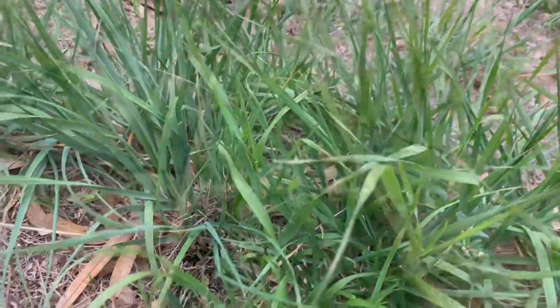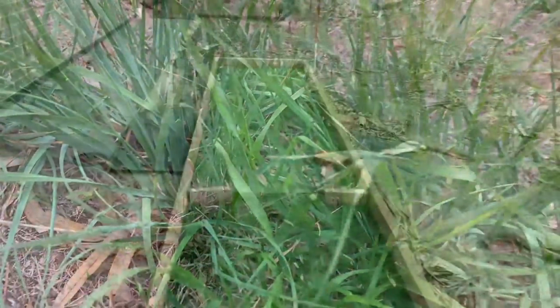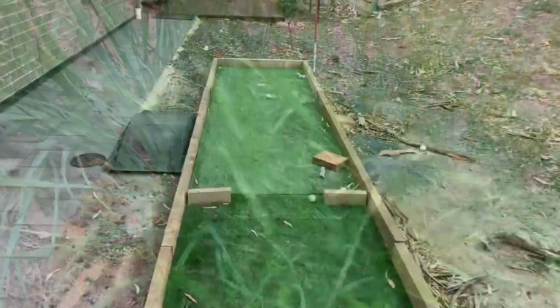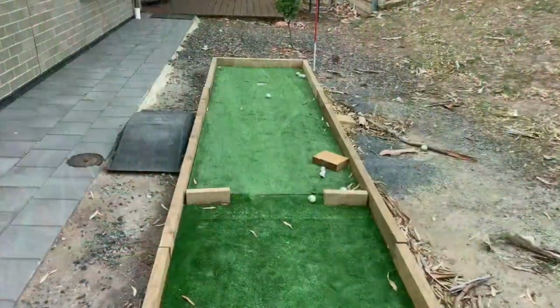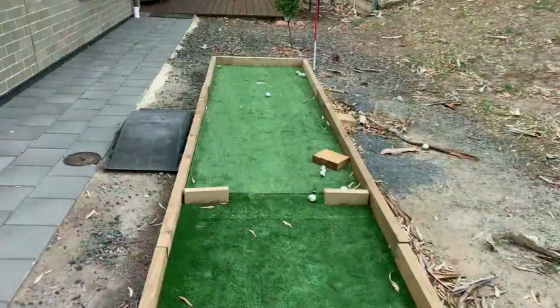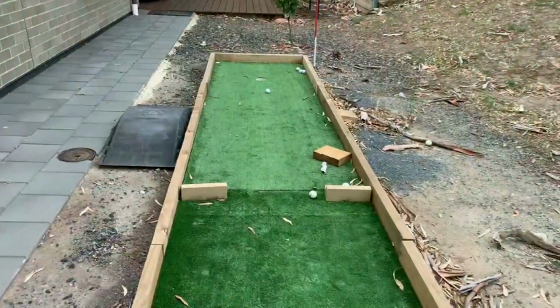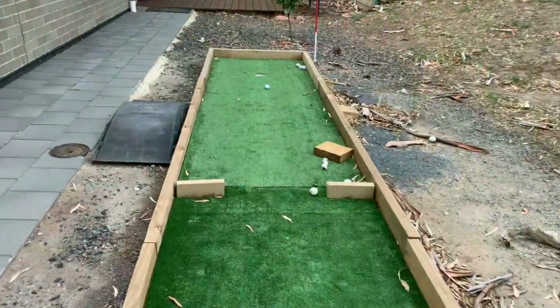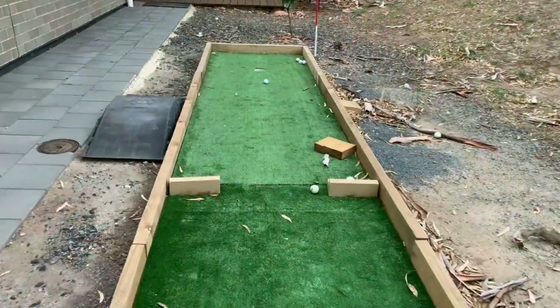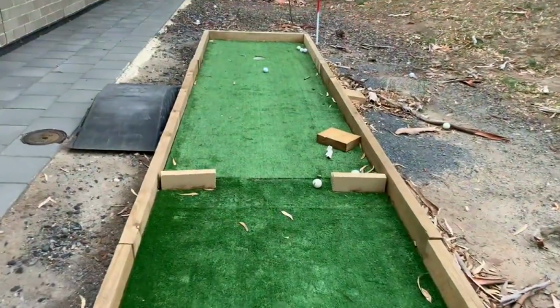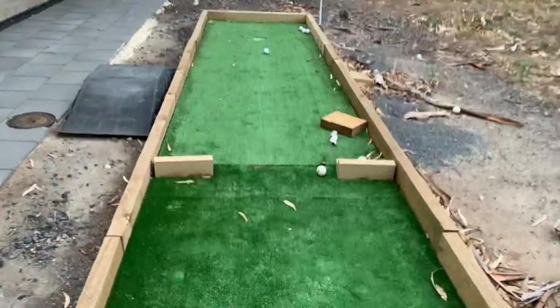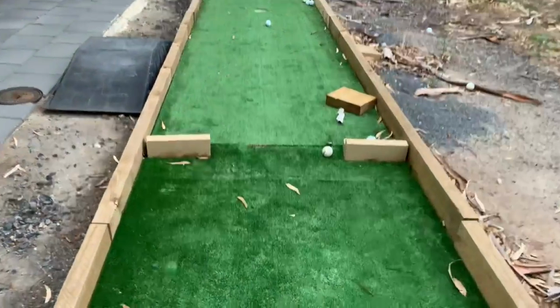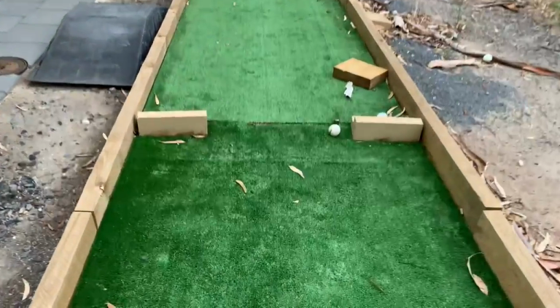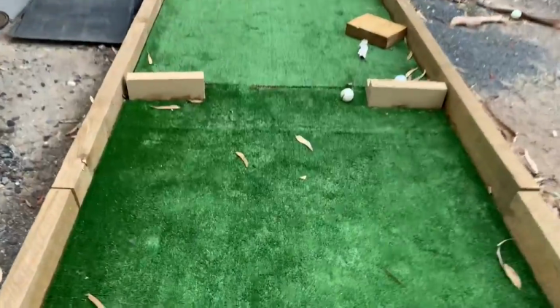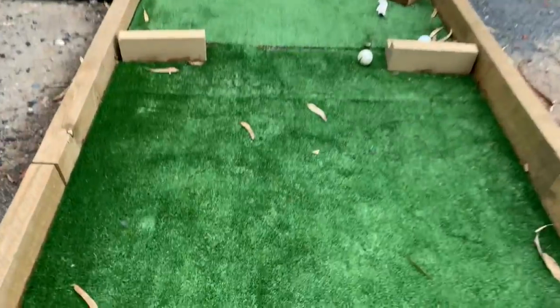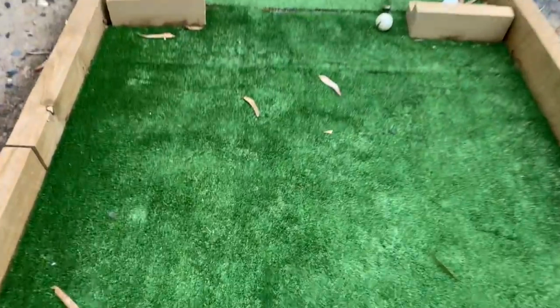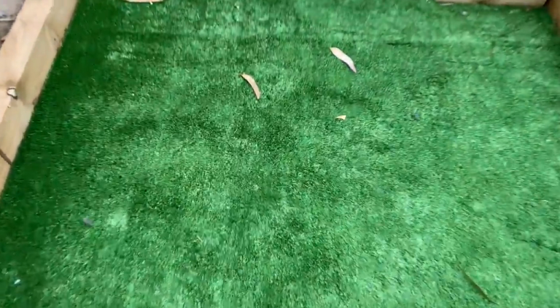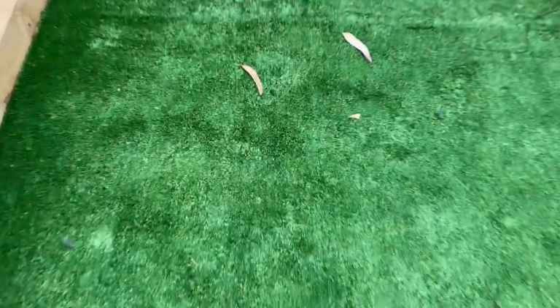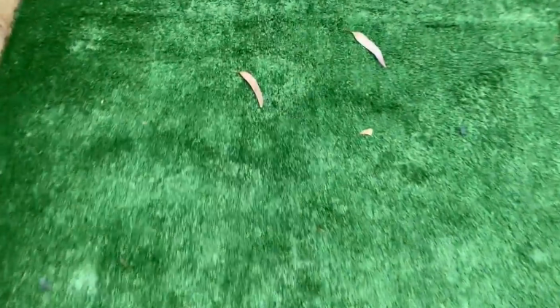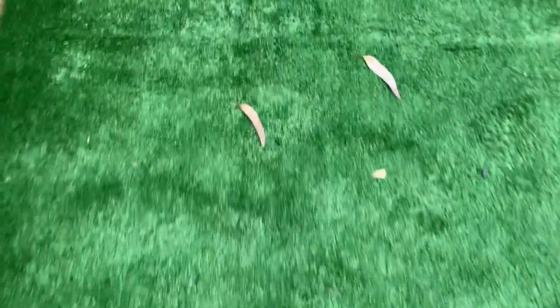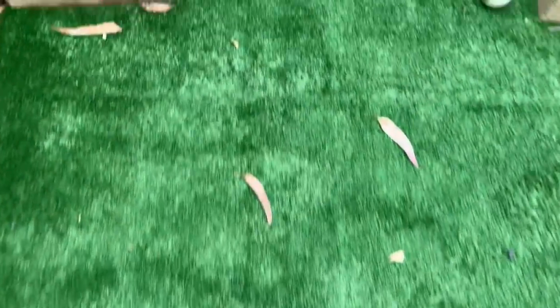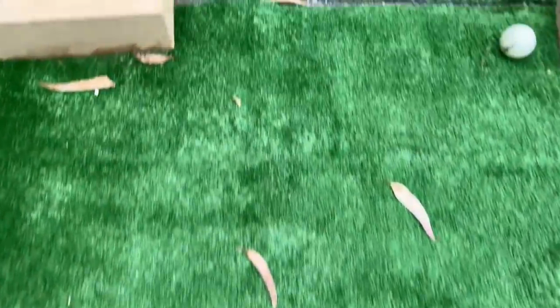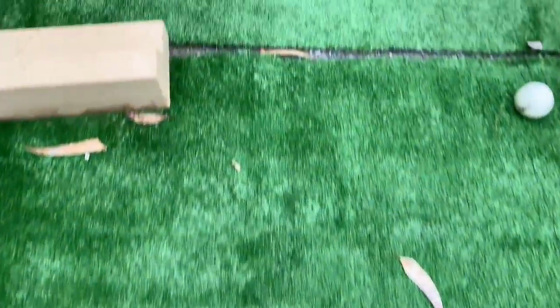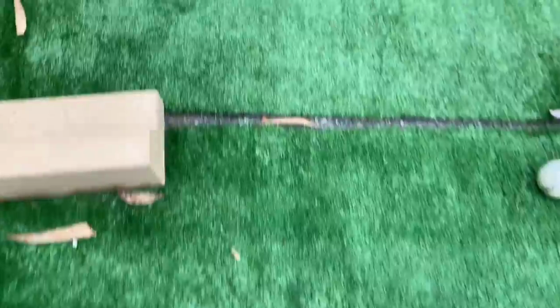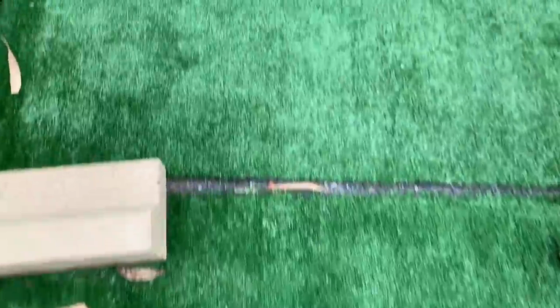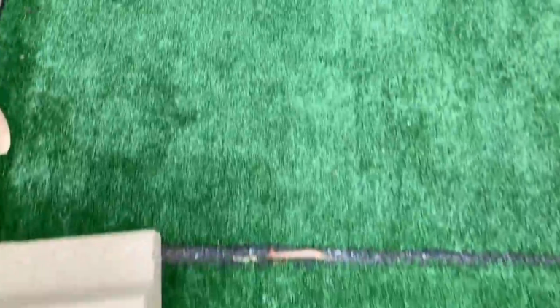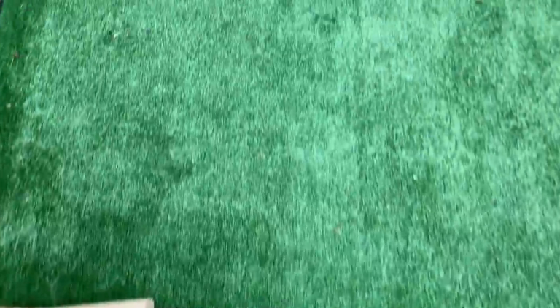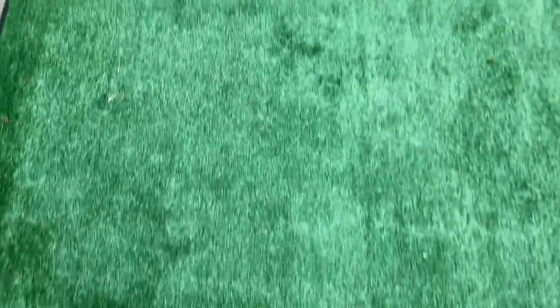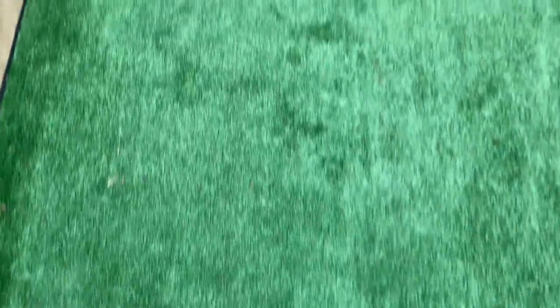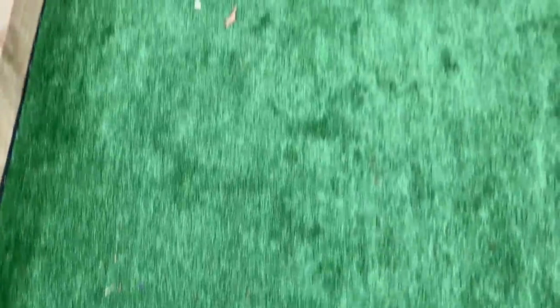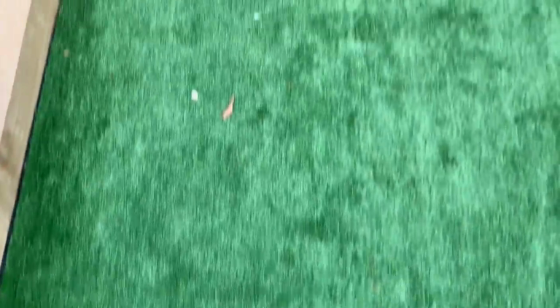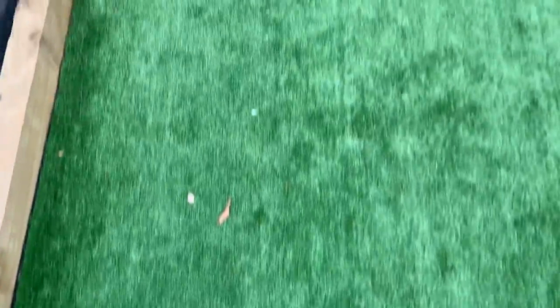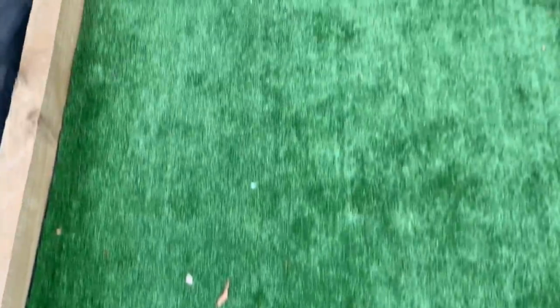This grass is called golf course grass and as you can see it can come in many different colours.